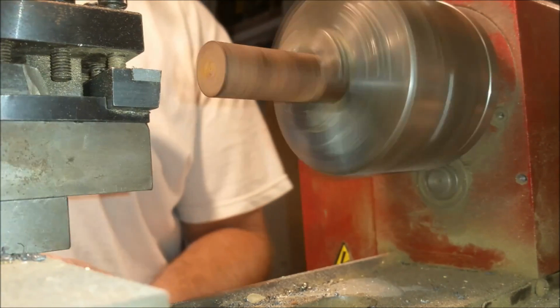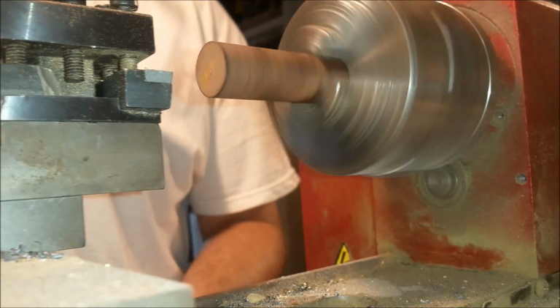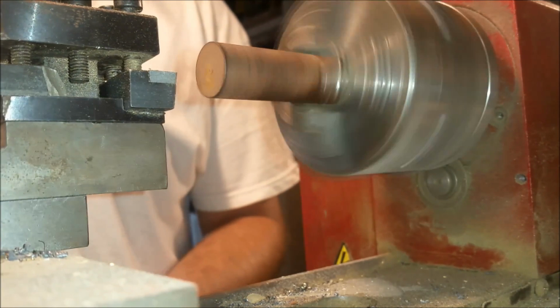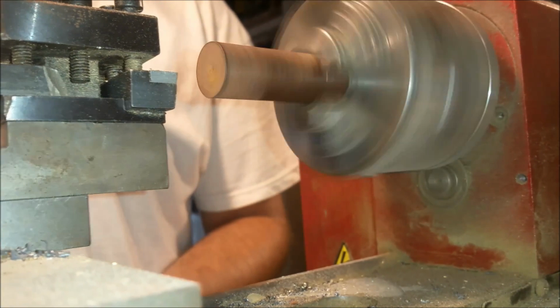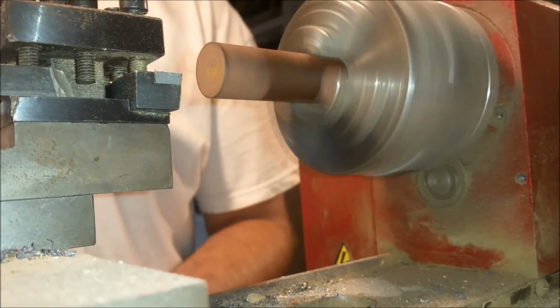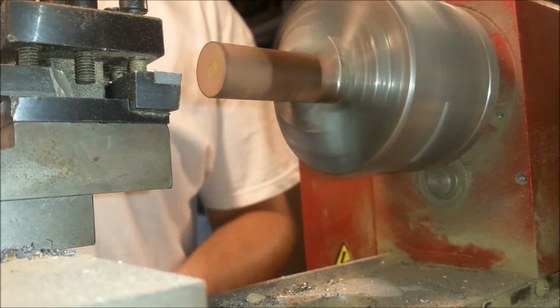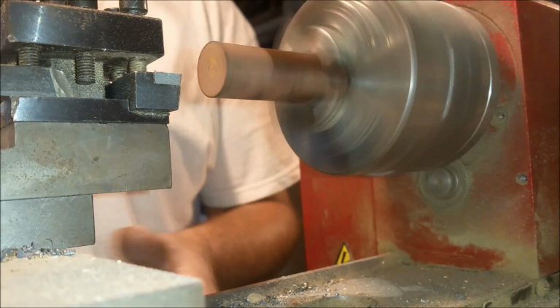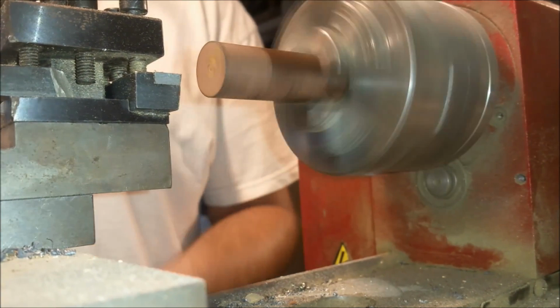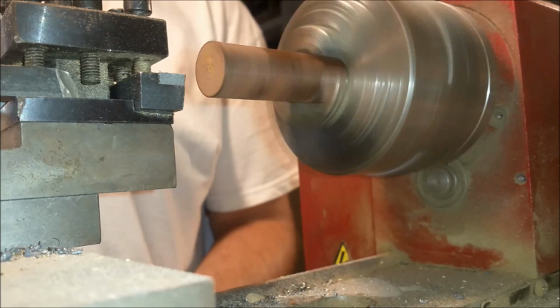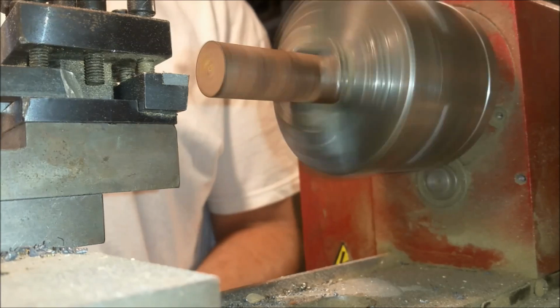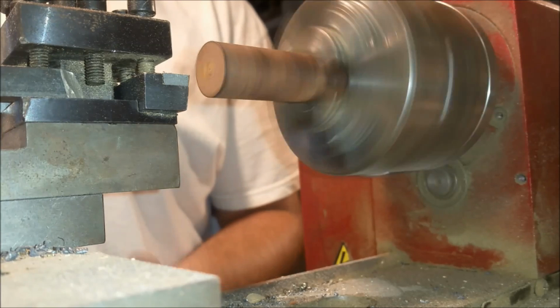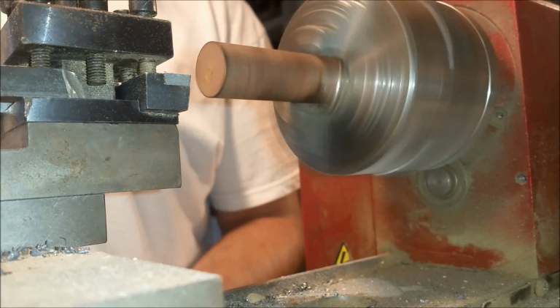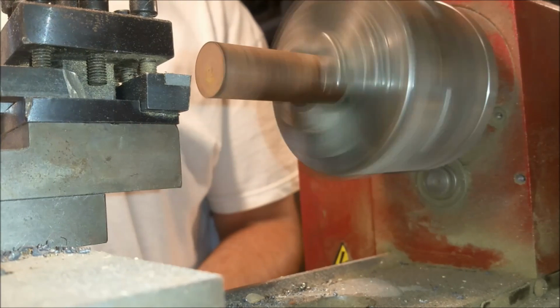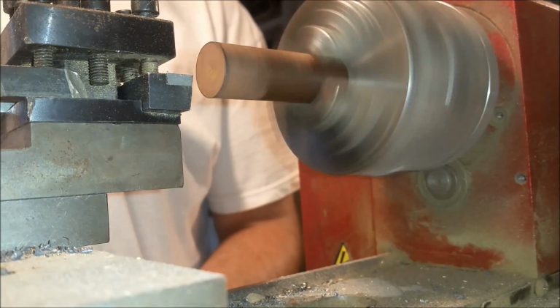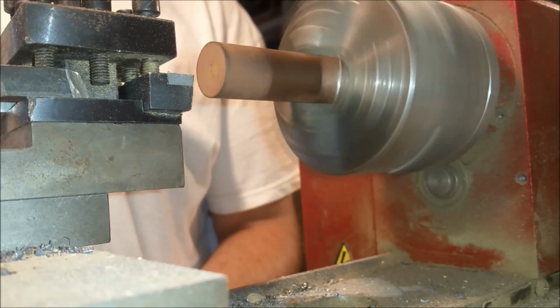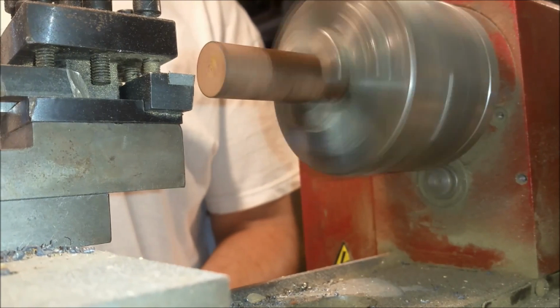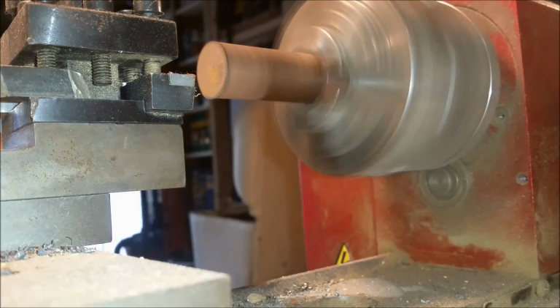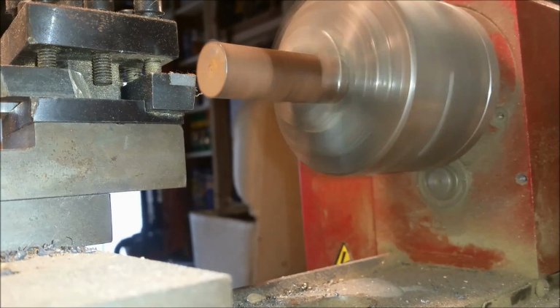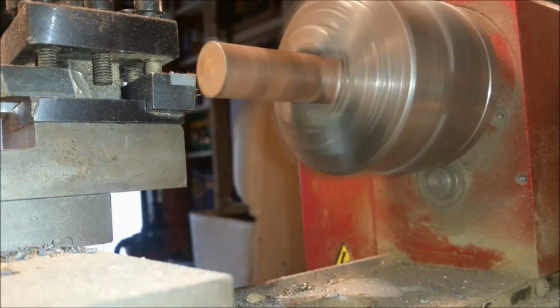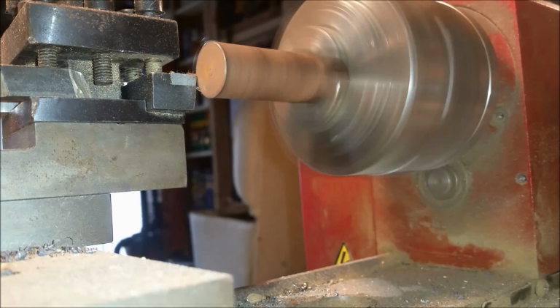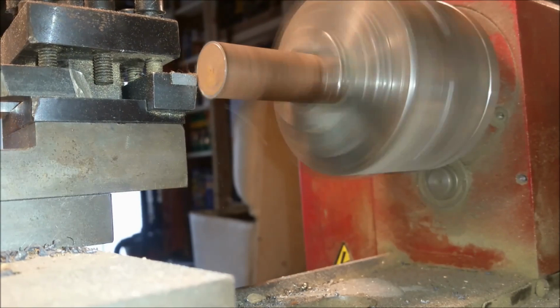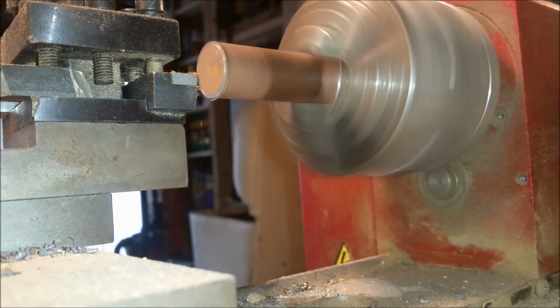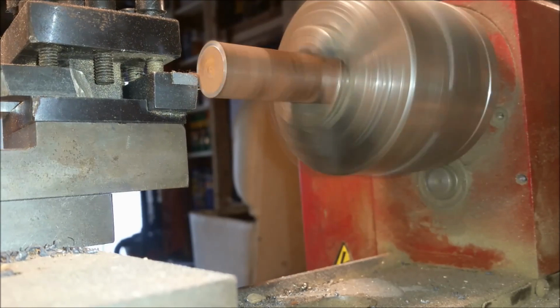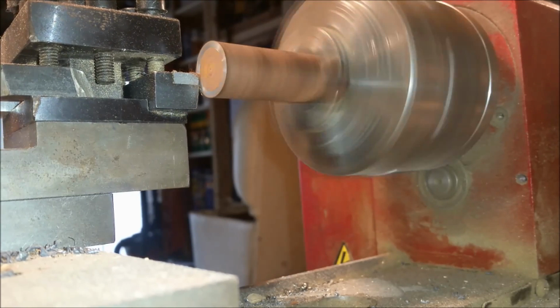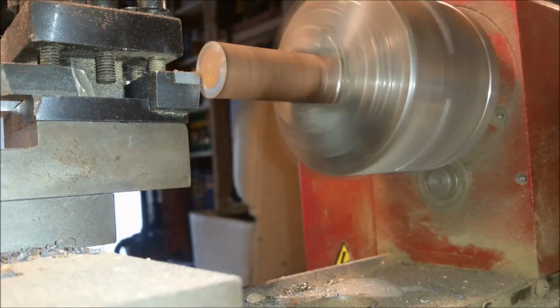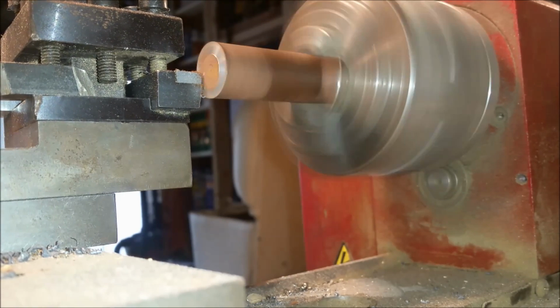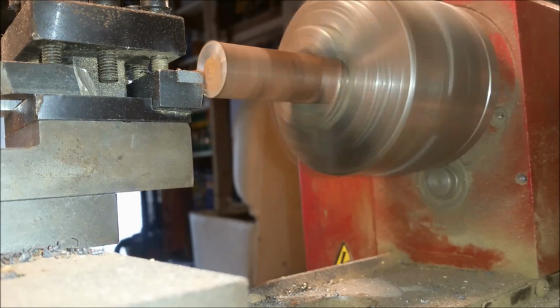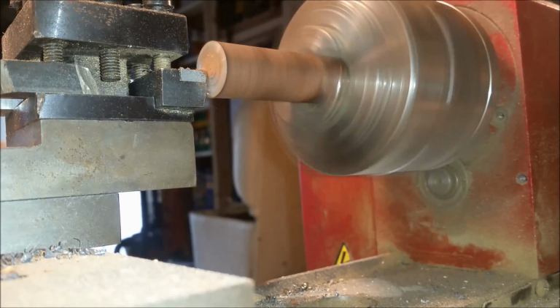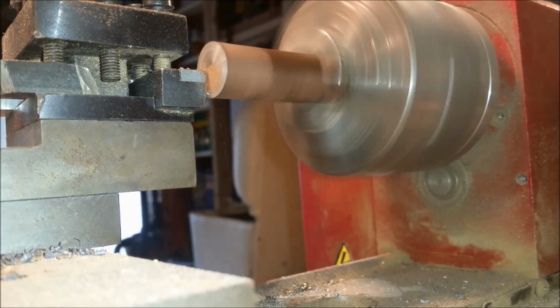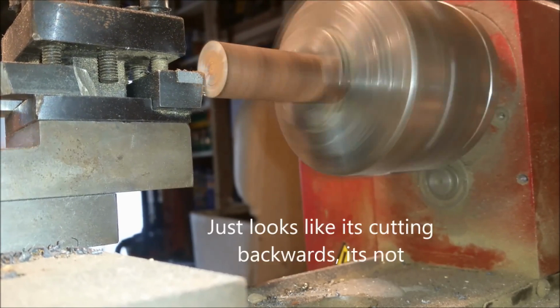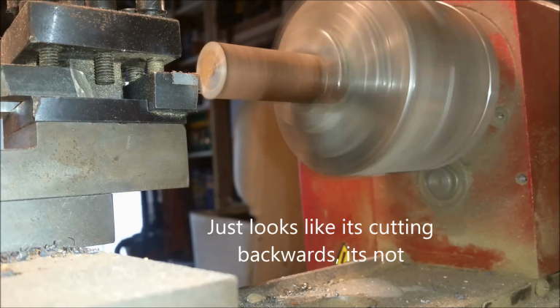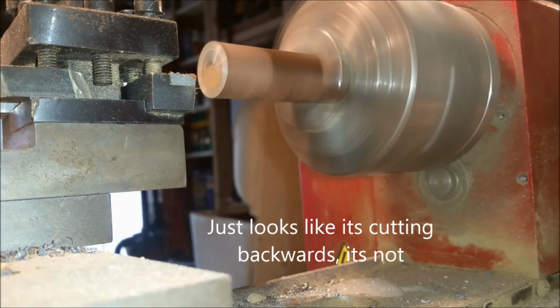In this upcoming scene it looks like the lathe head is going the wrong way. It's not — it's just a function of changing the speed of the video.